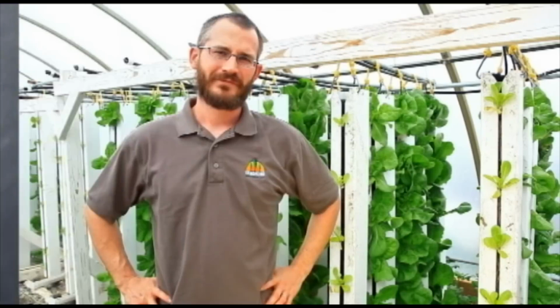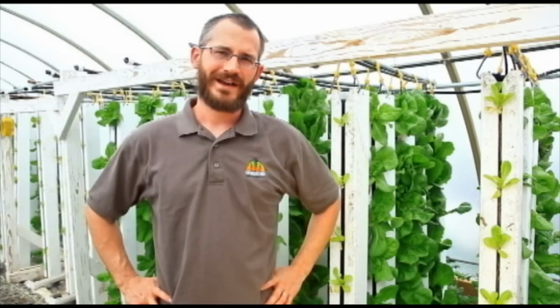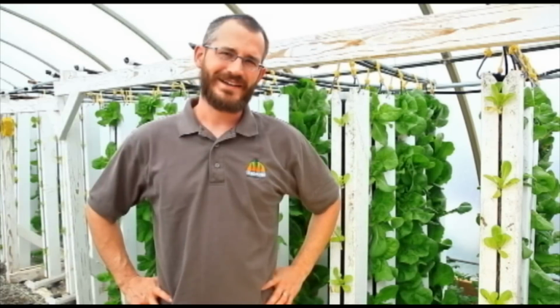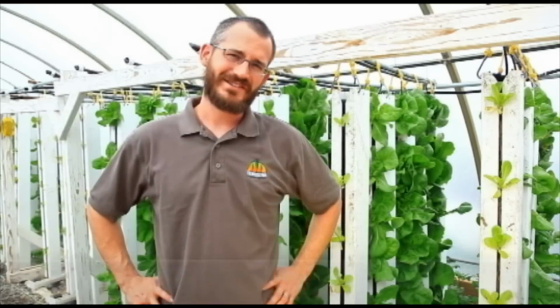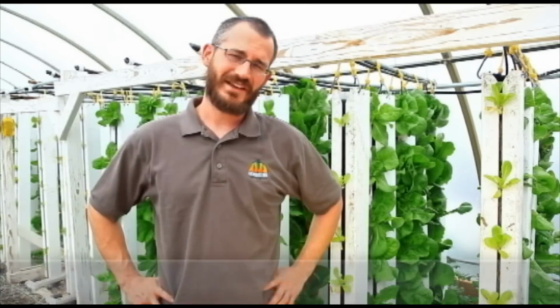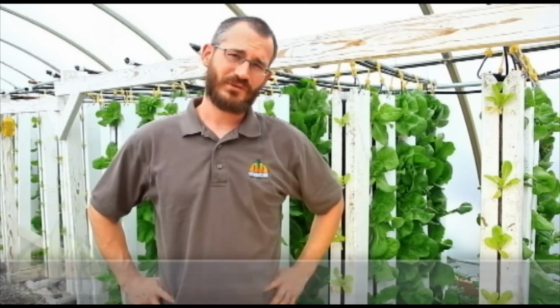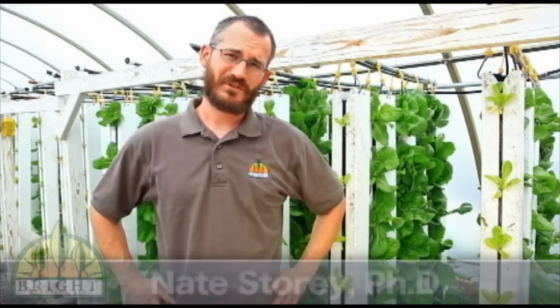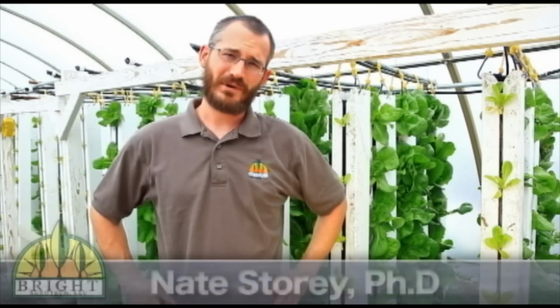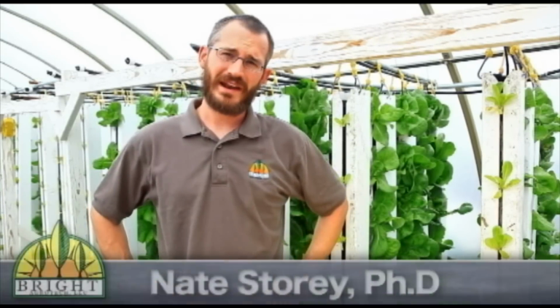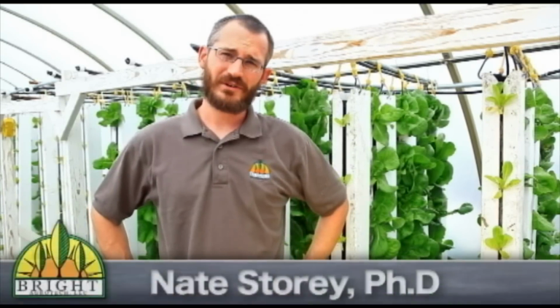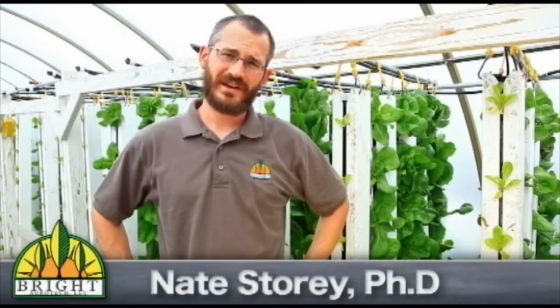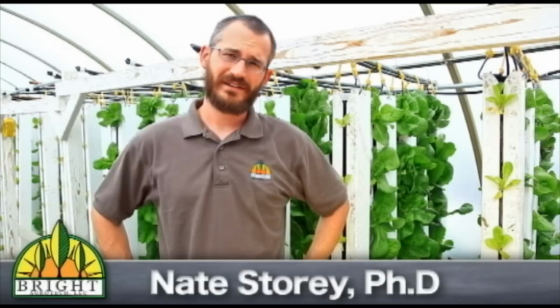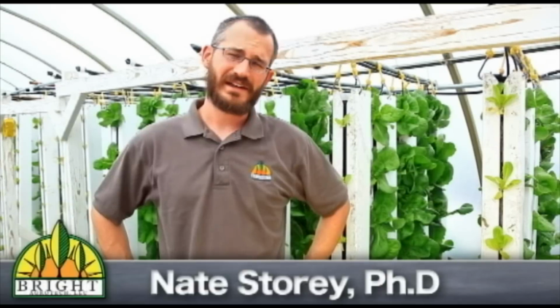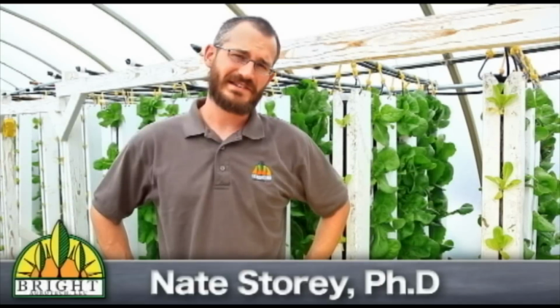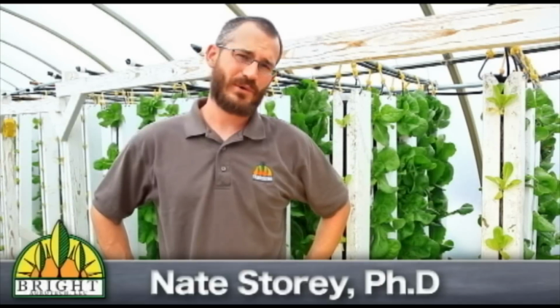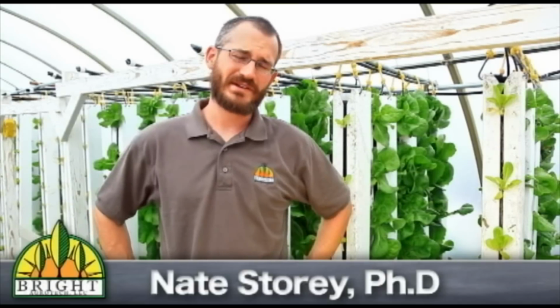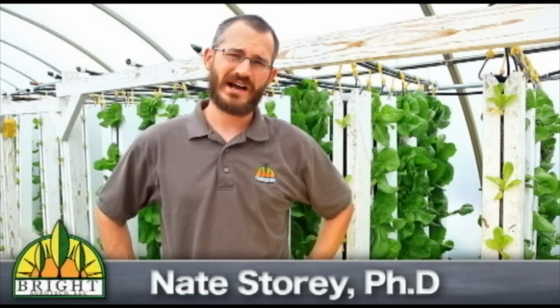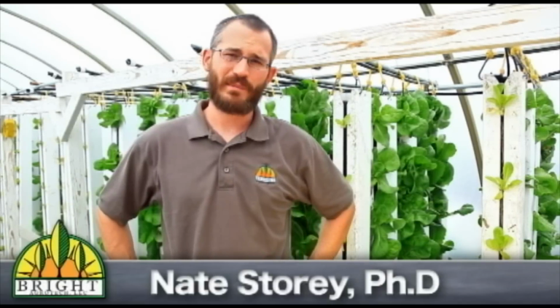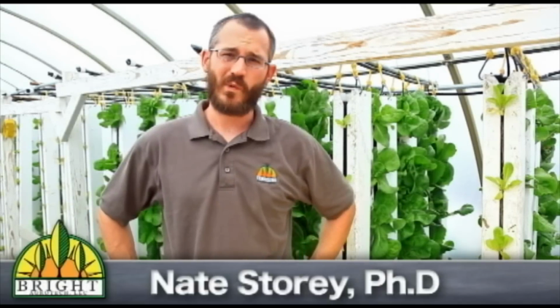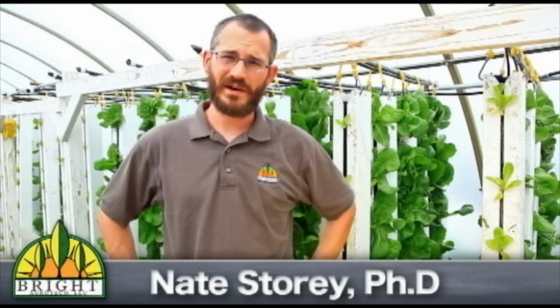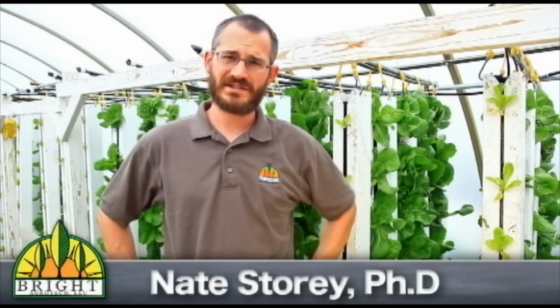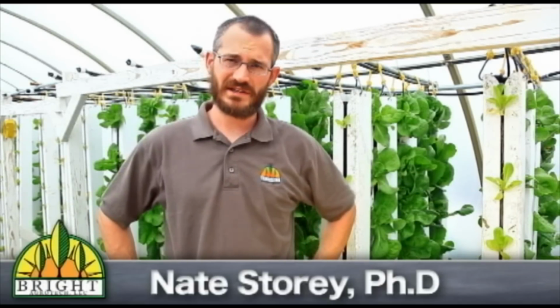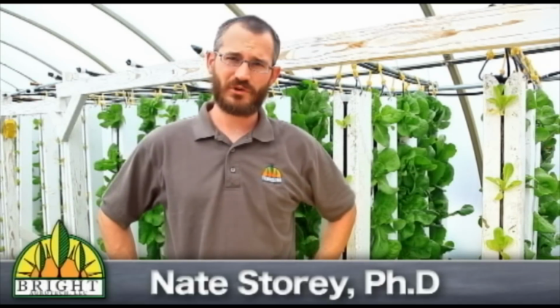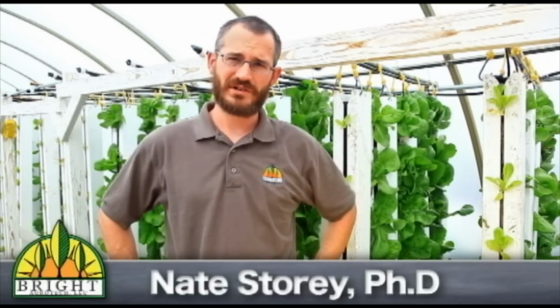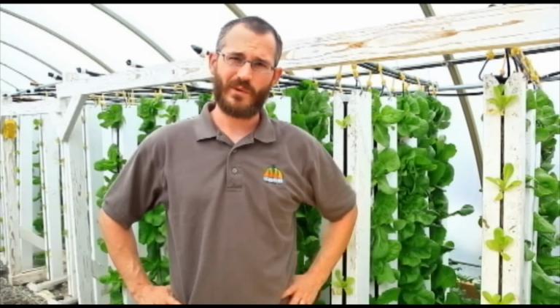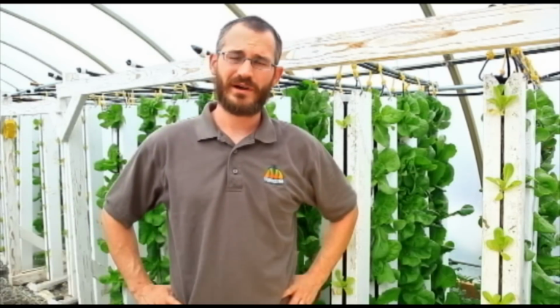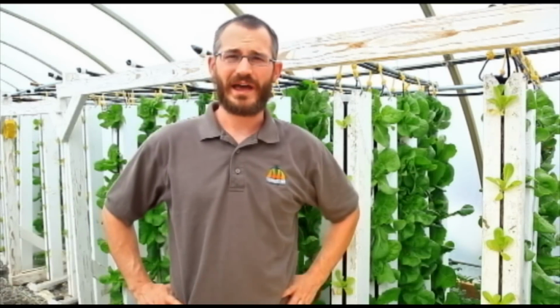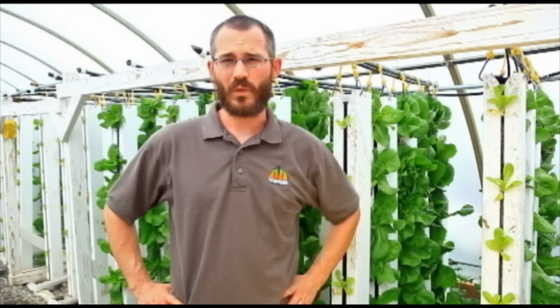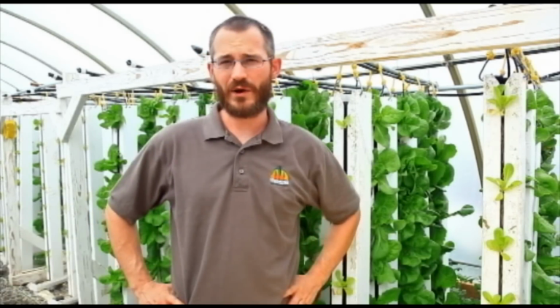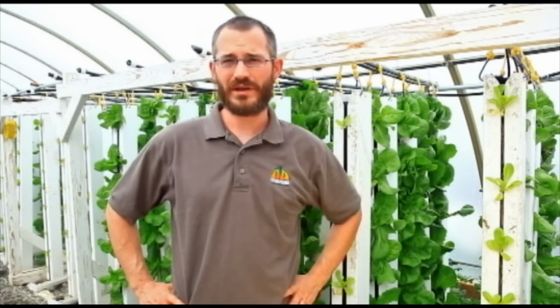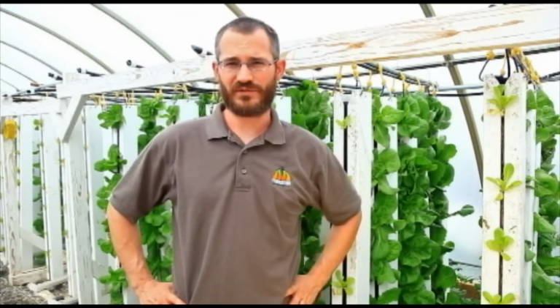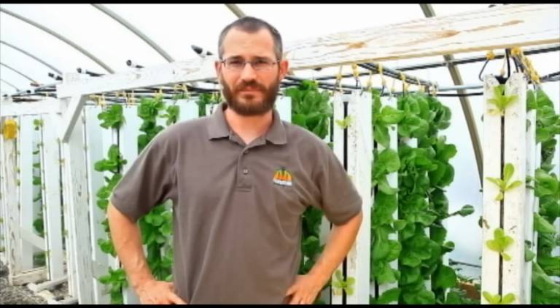Hi, this is Nate Story from Bright Agrotech and today we're going to talk about what is a ZipGrow tower and why we use them.